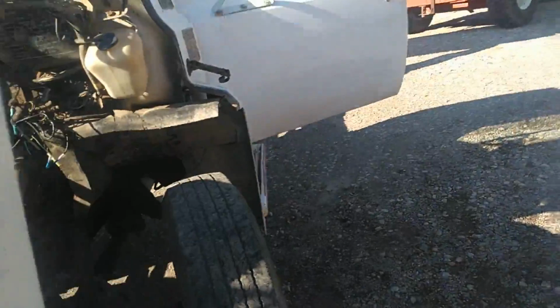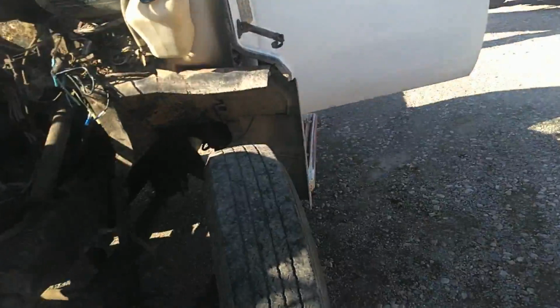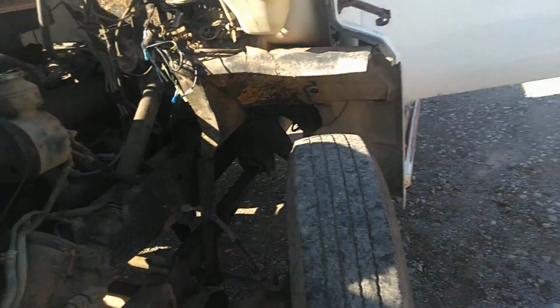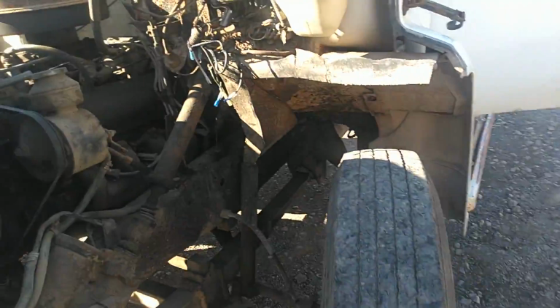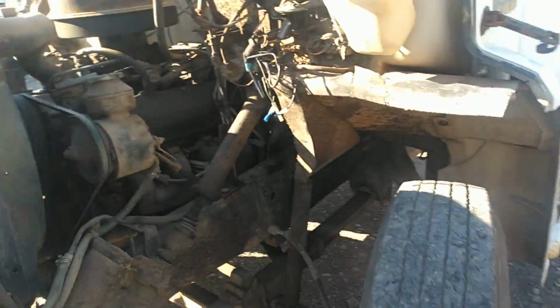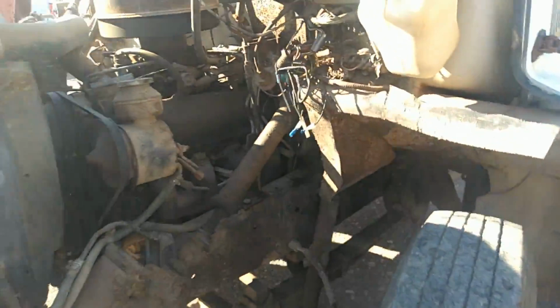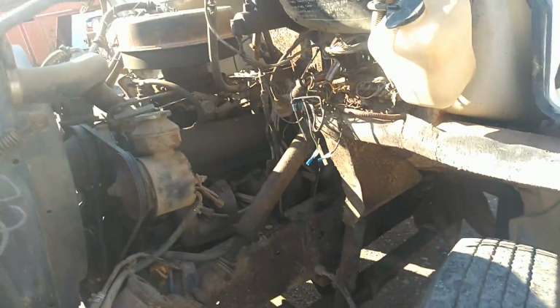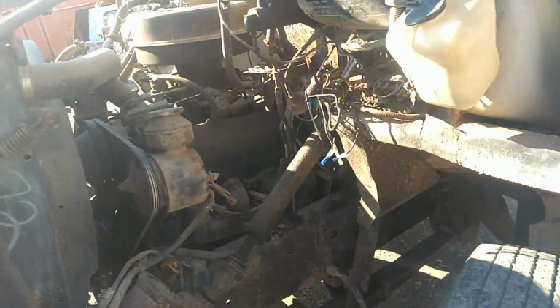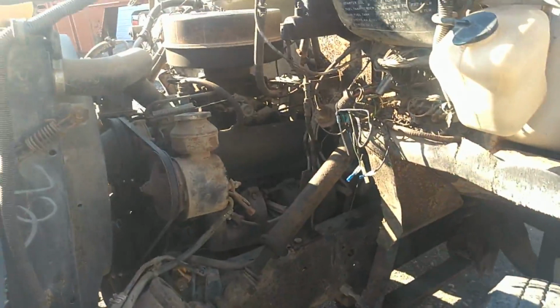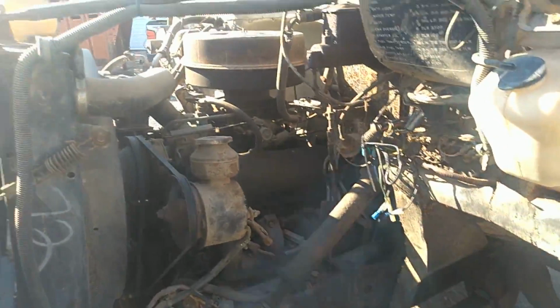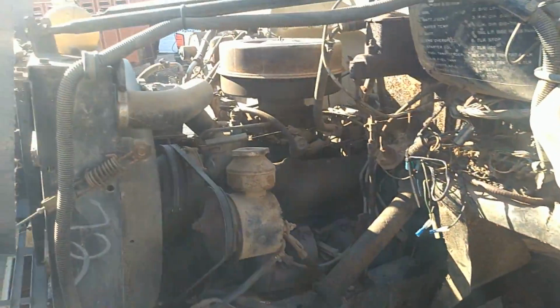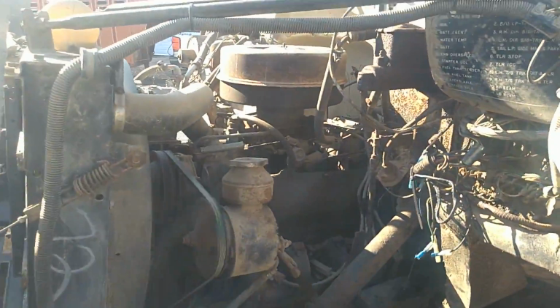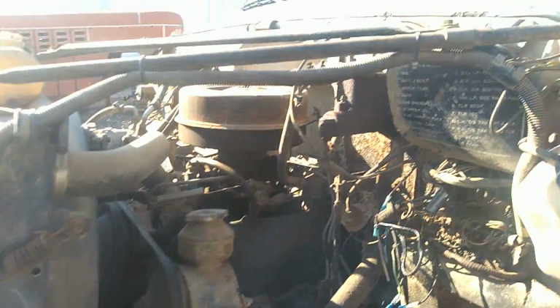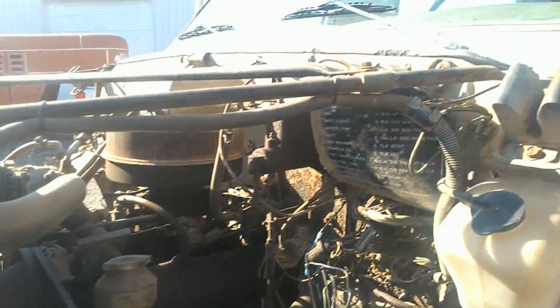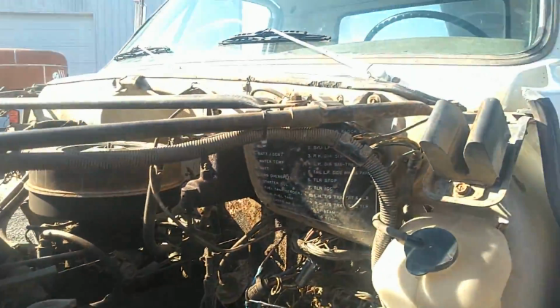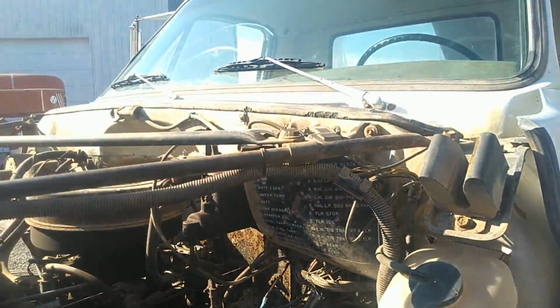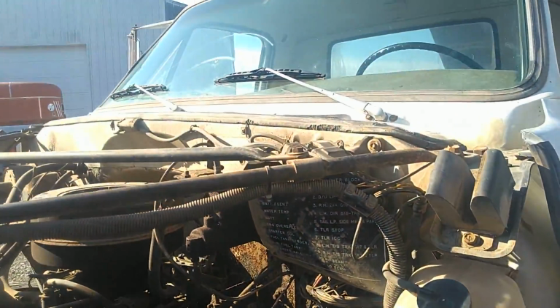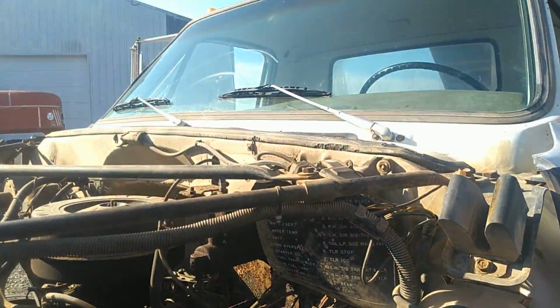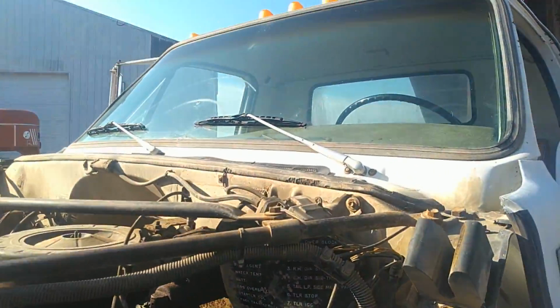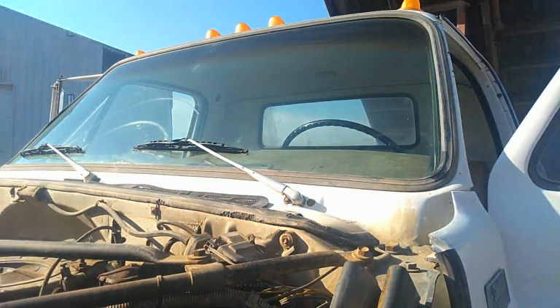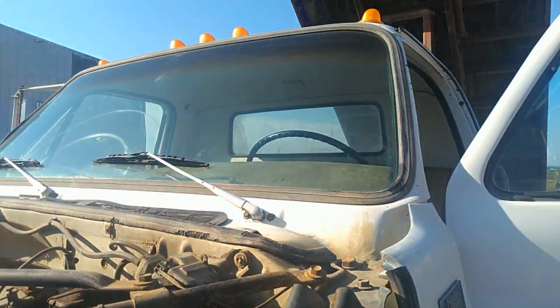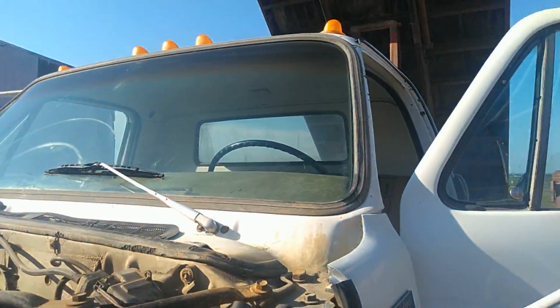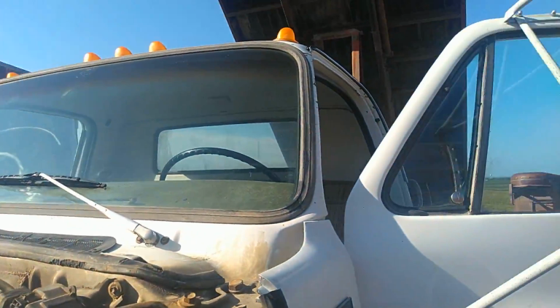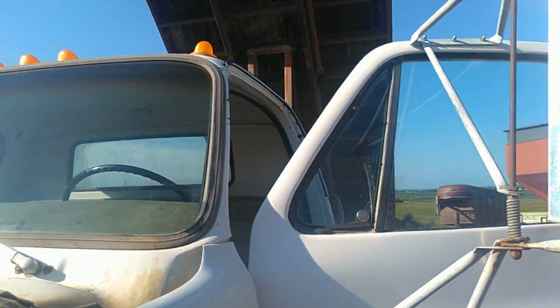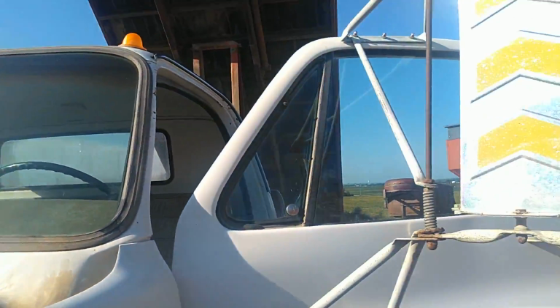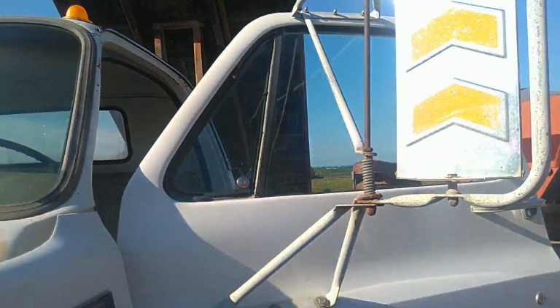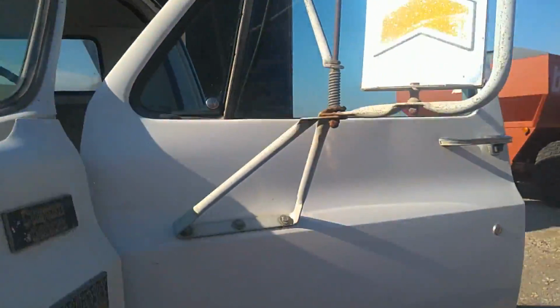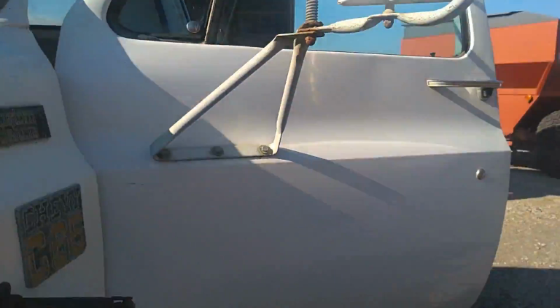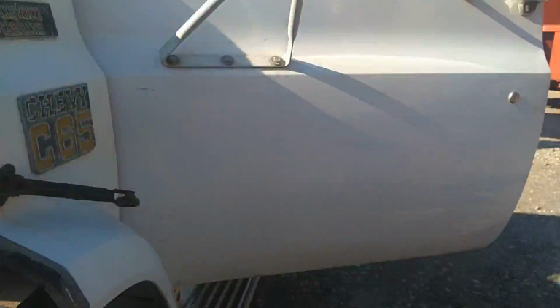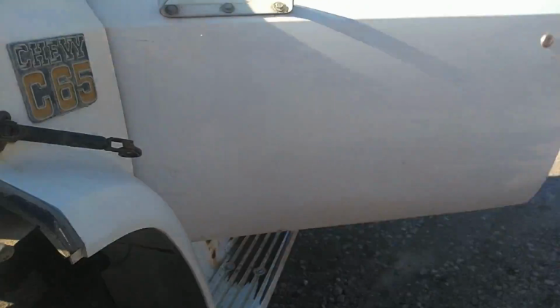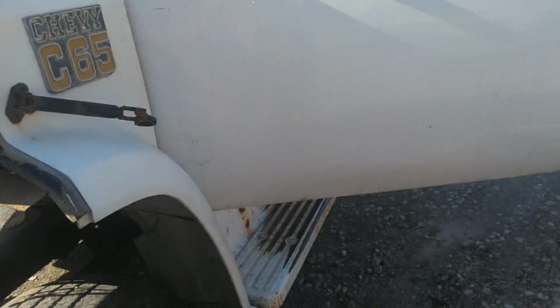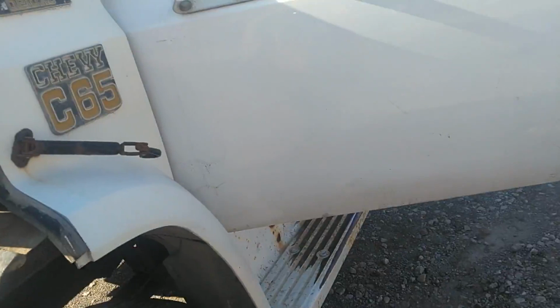Good solid old truck. Had very good care. Been in the same family for years and years.